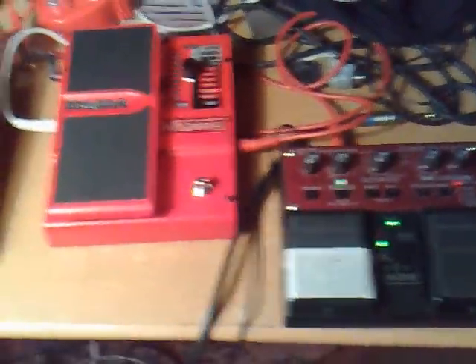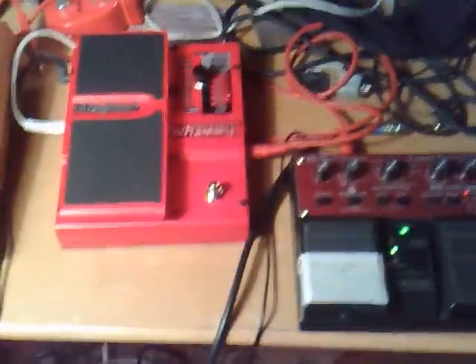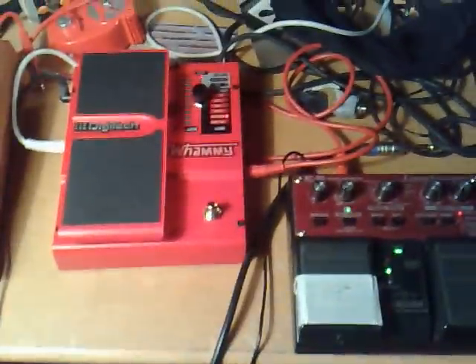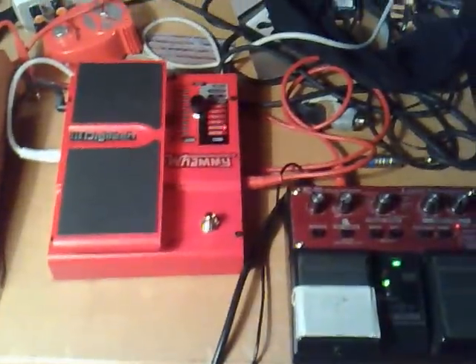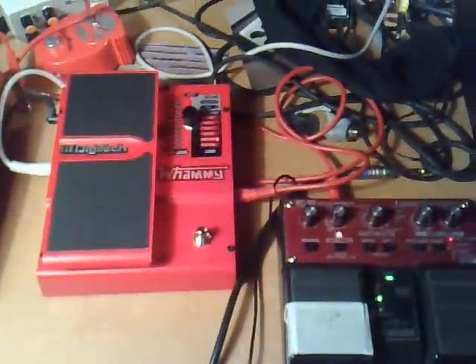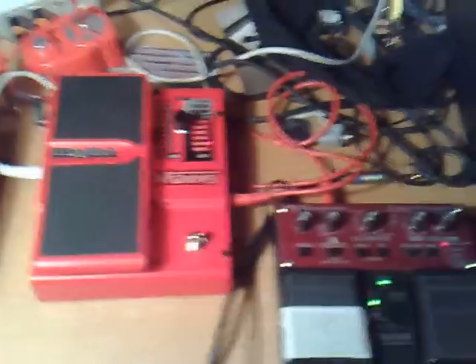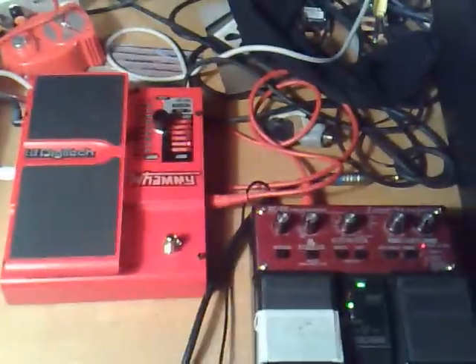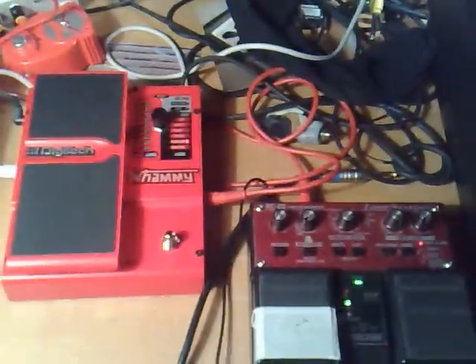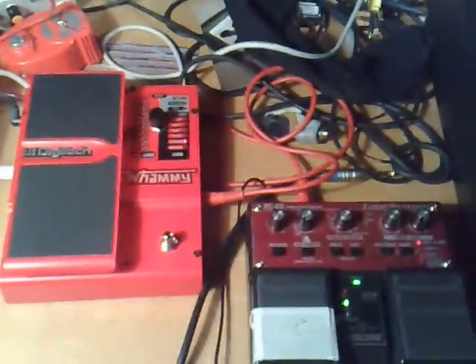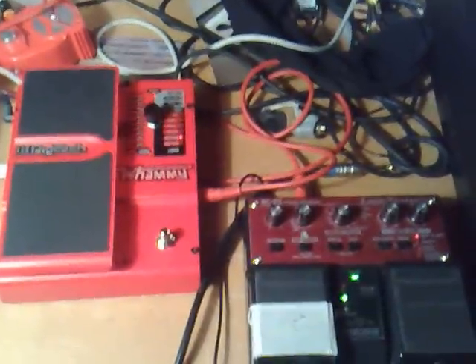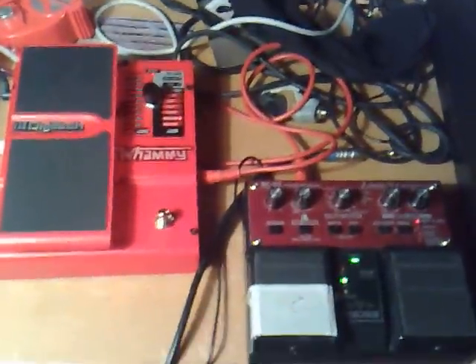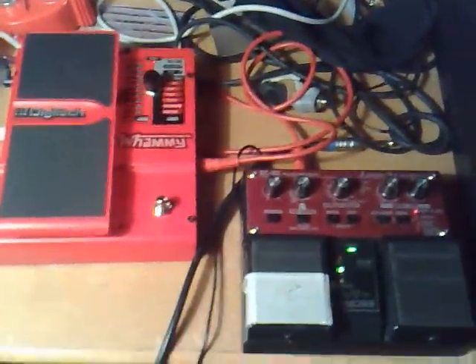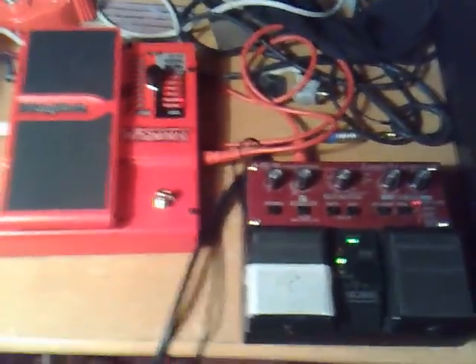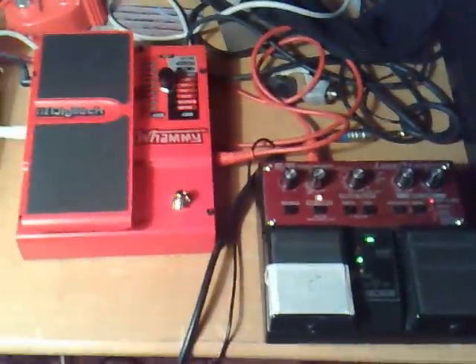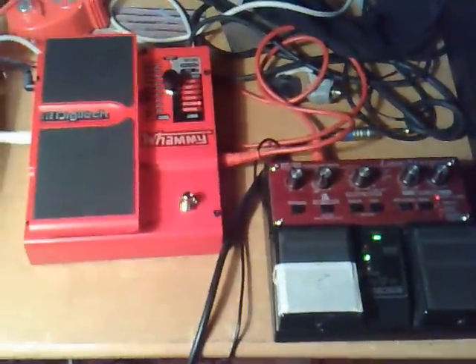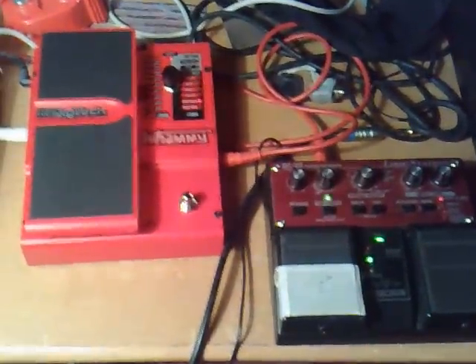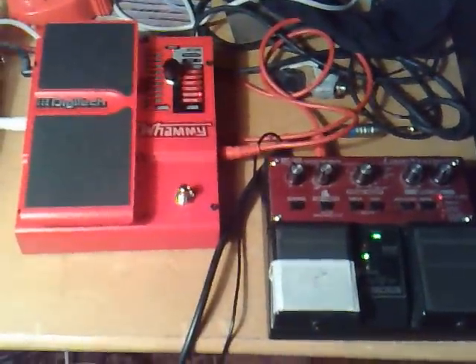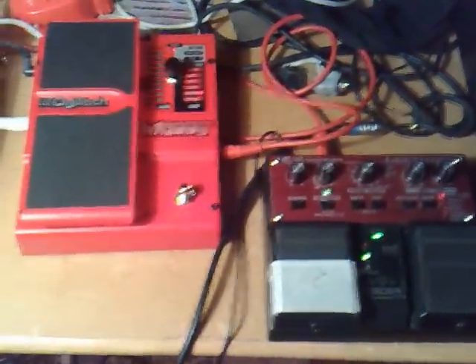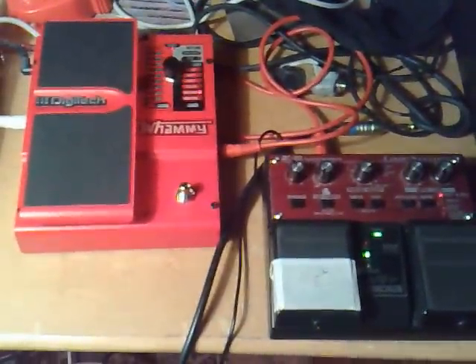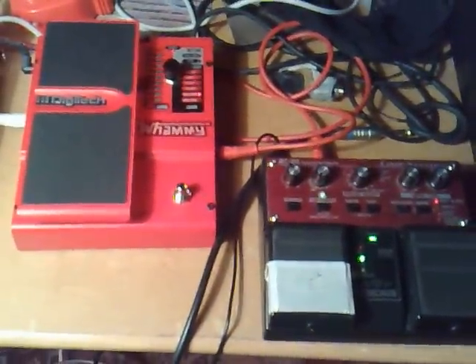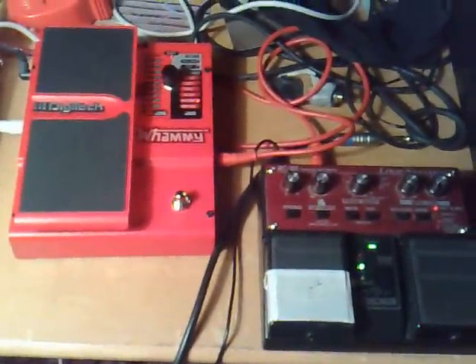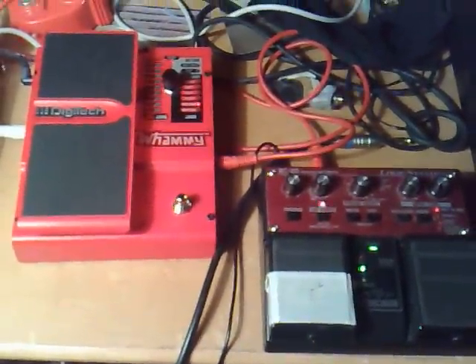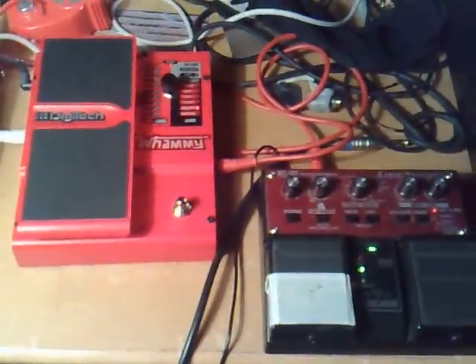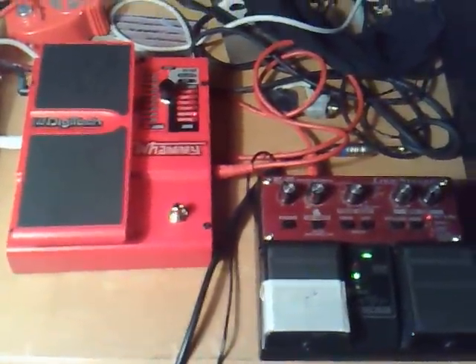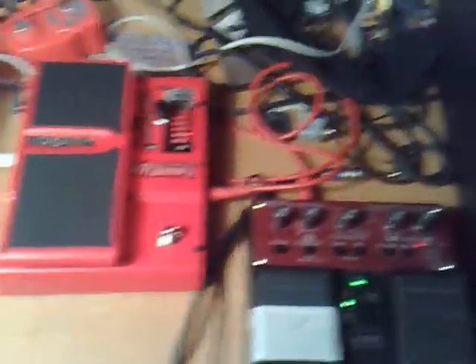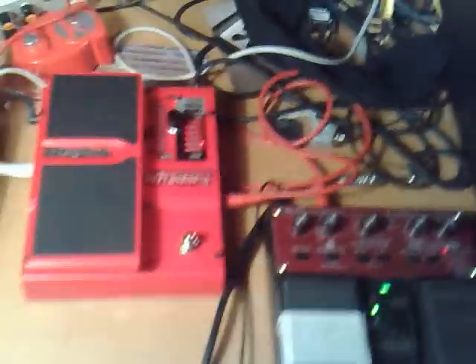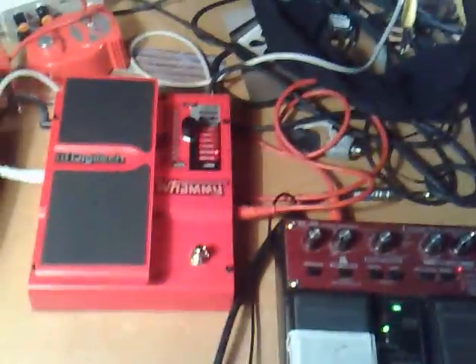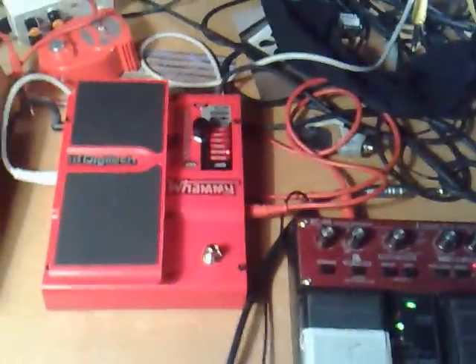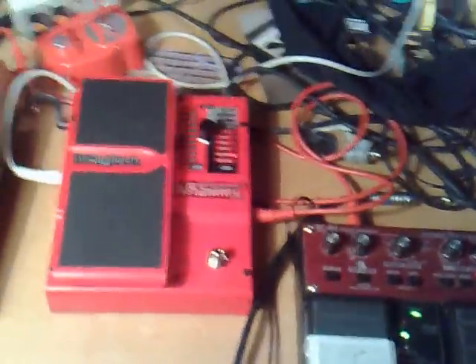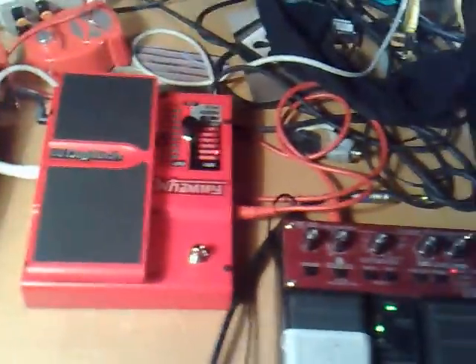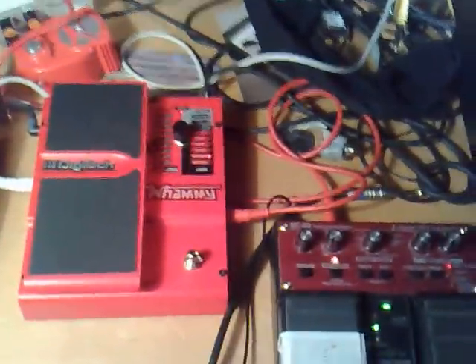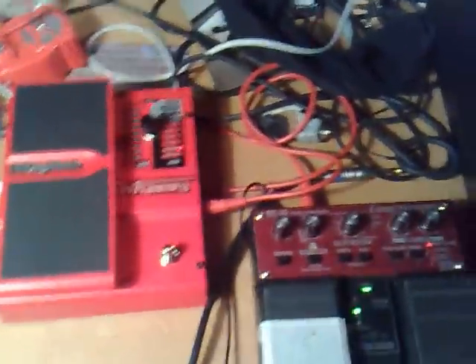So the Whammy doesn't necessarily work all that great for string loops, but now we know.